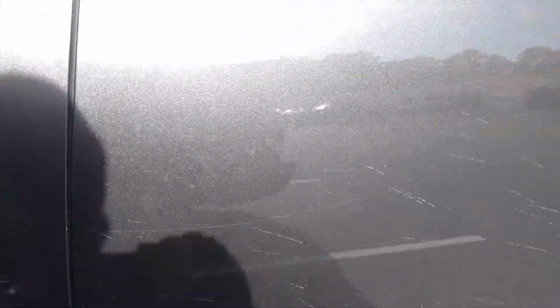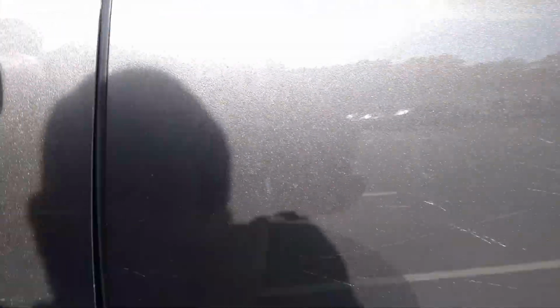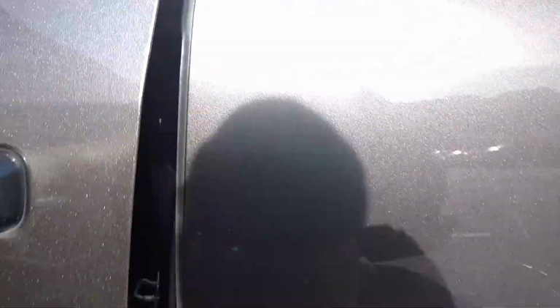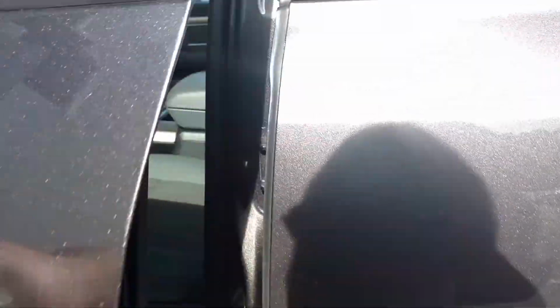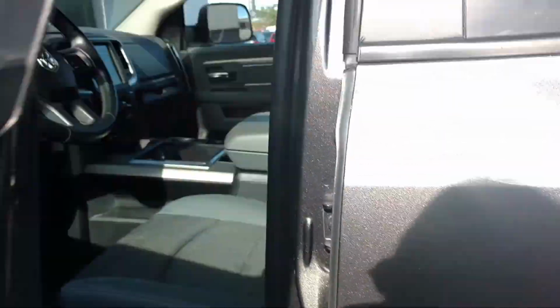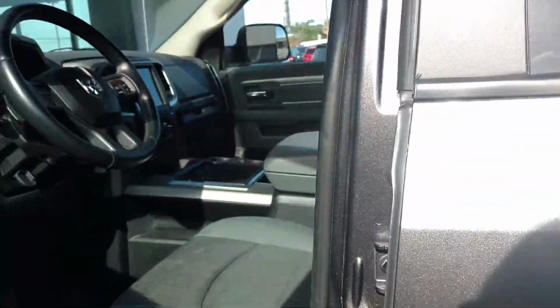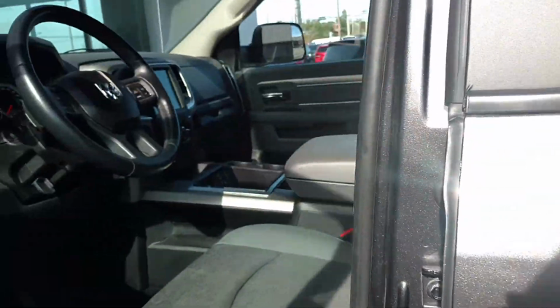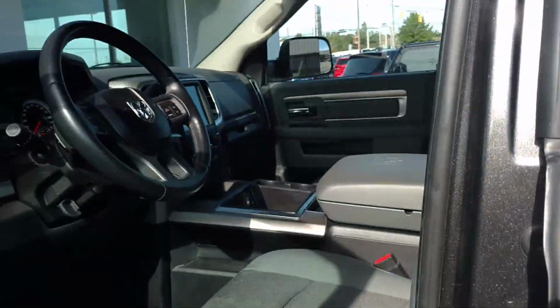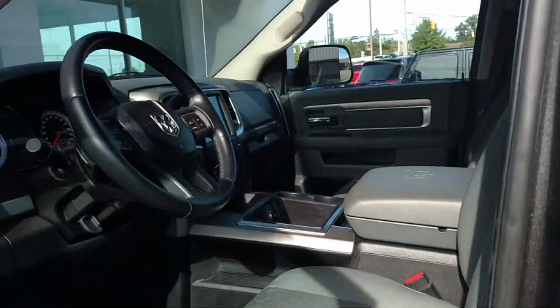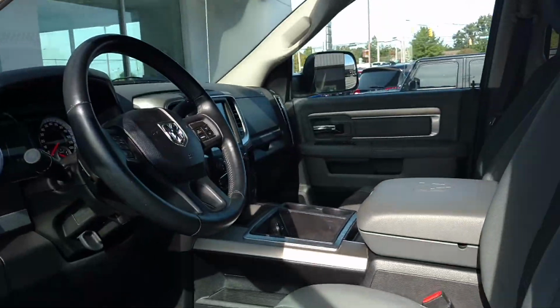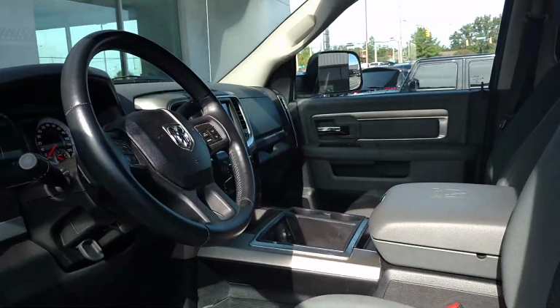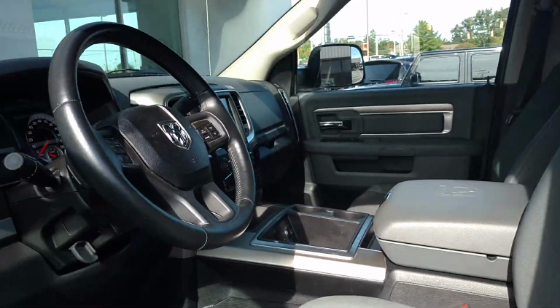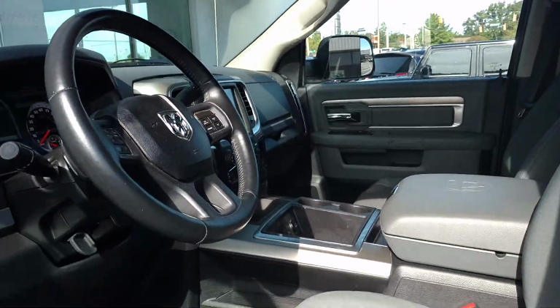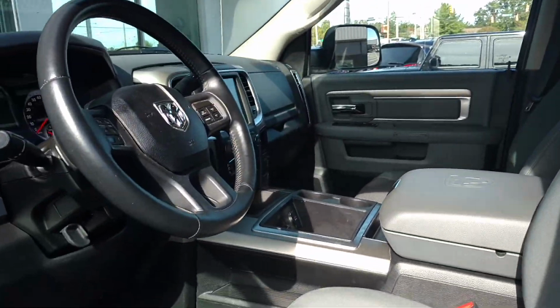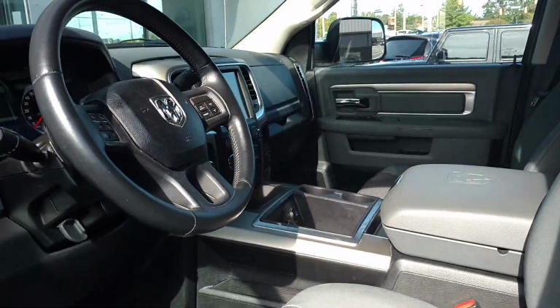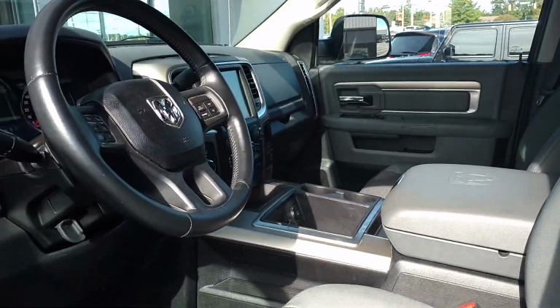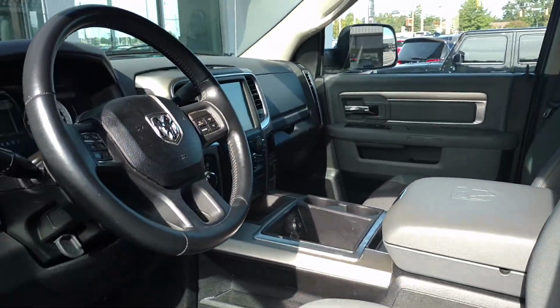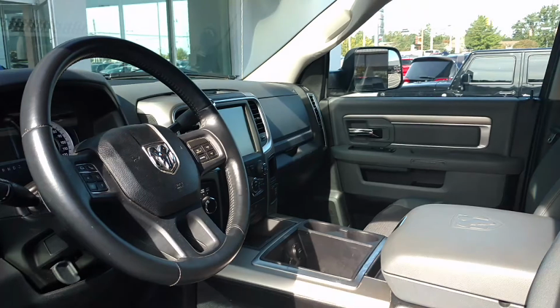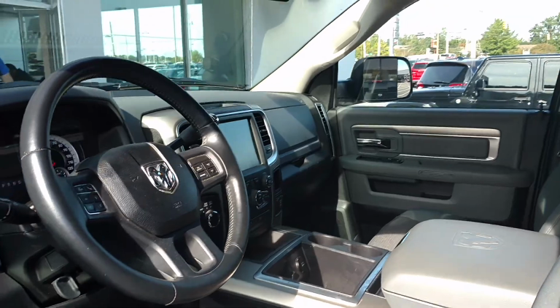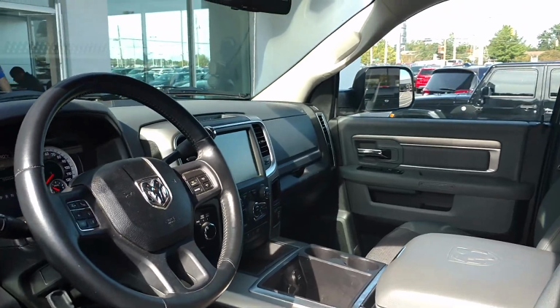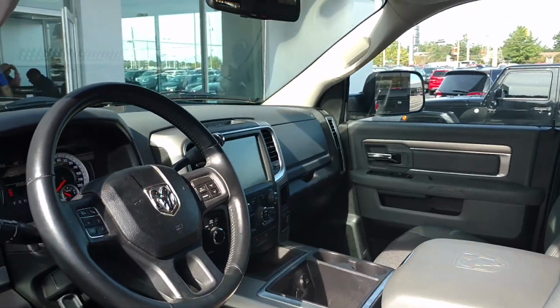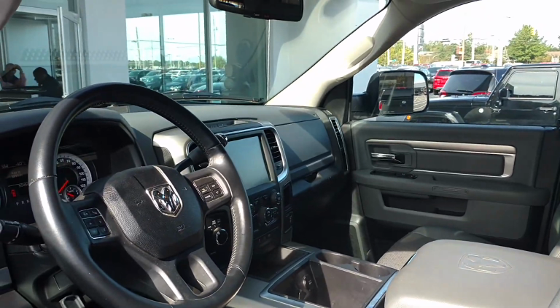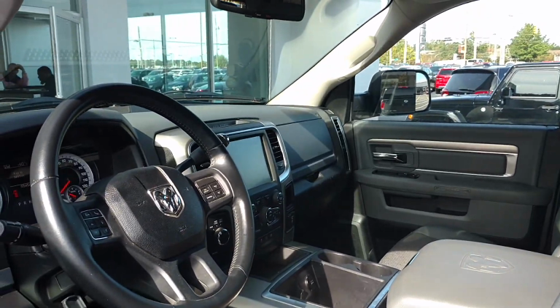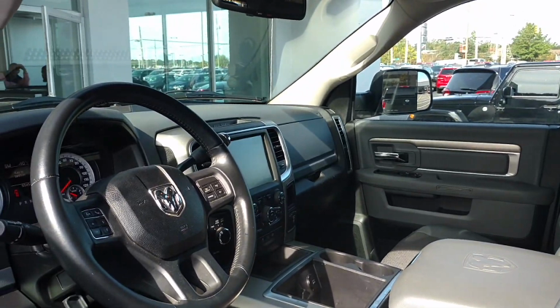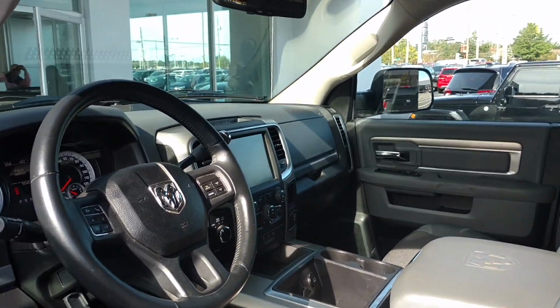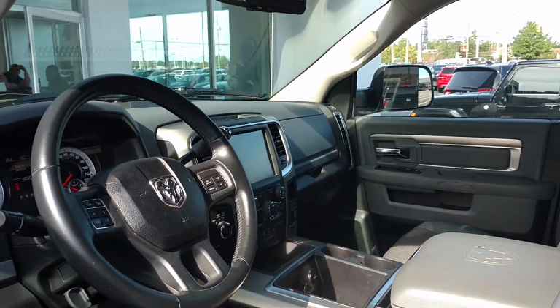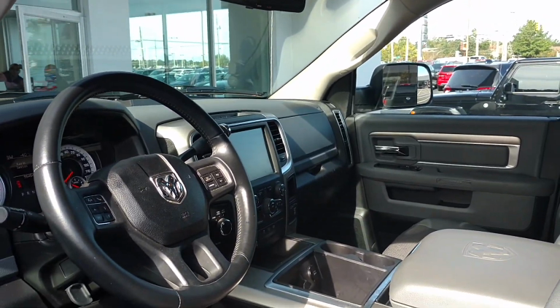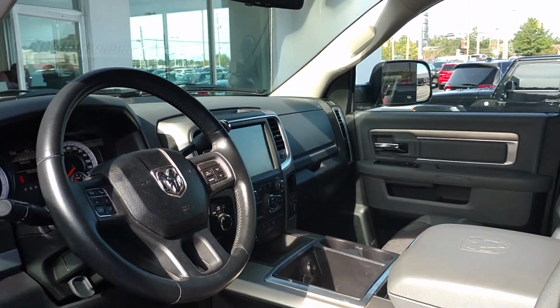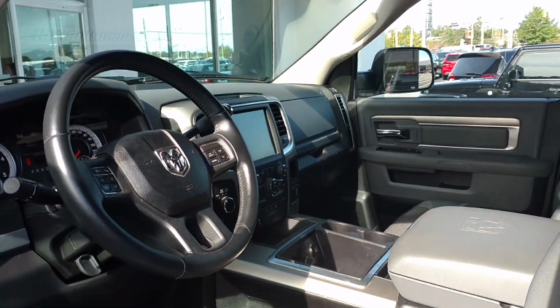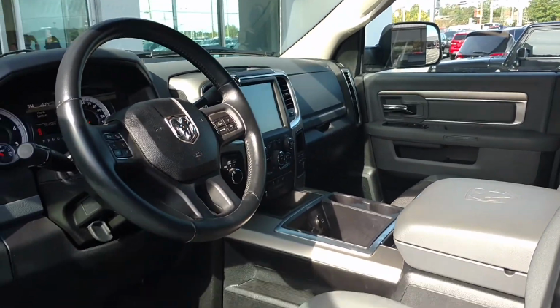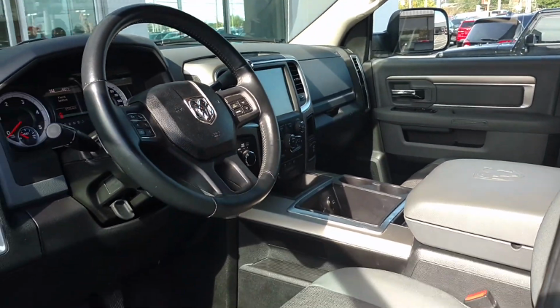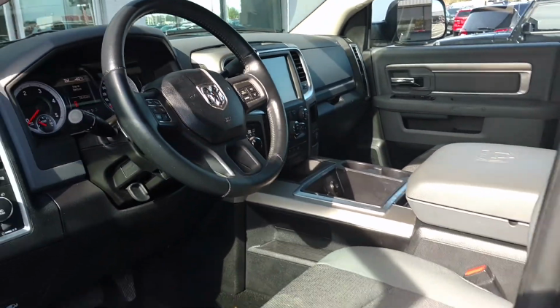Got the nice interior with the Big Horn package and the 8.4 inch Uconnect system.